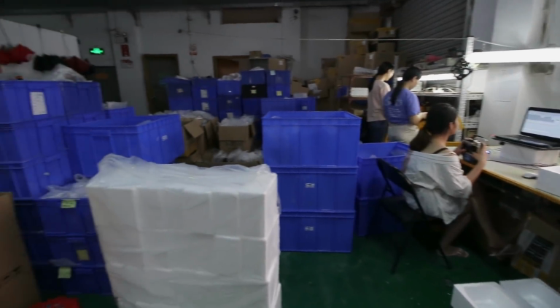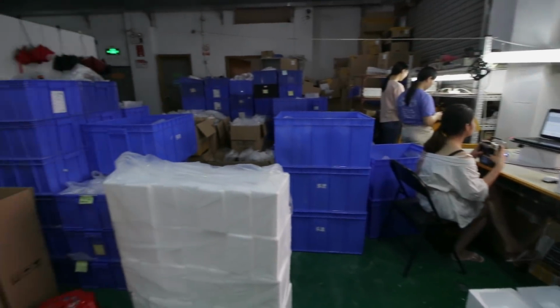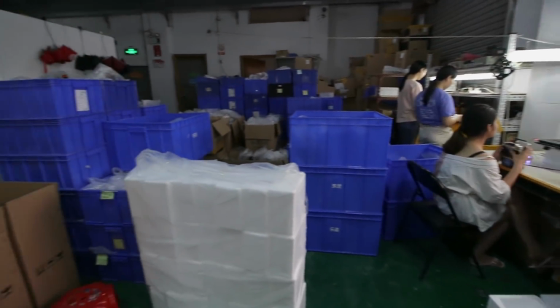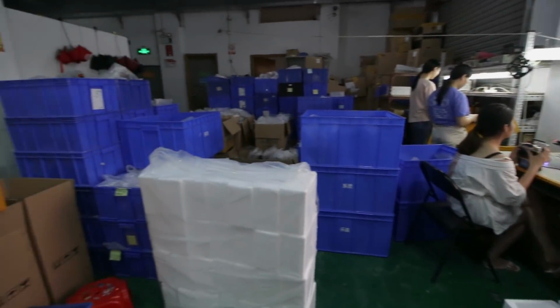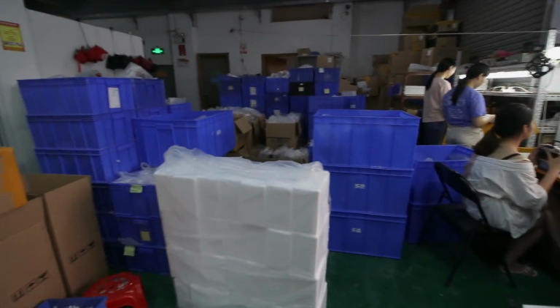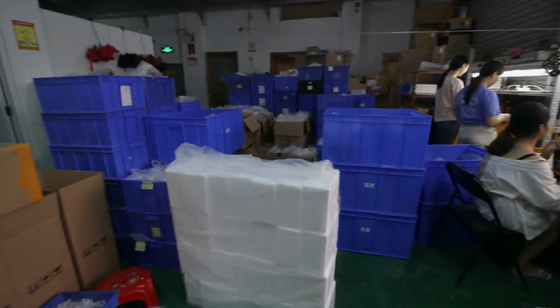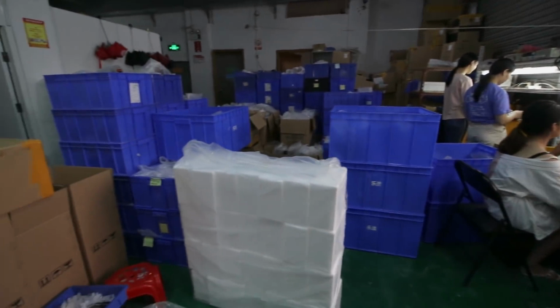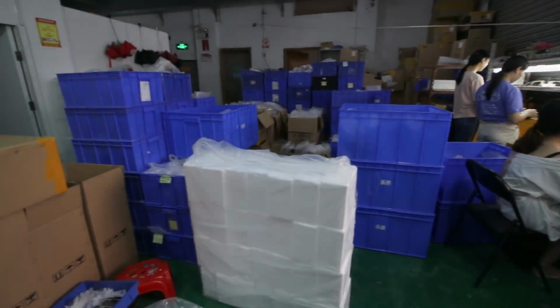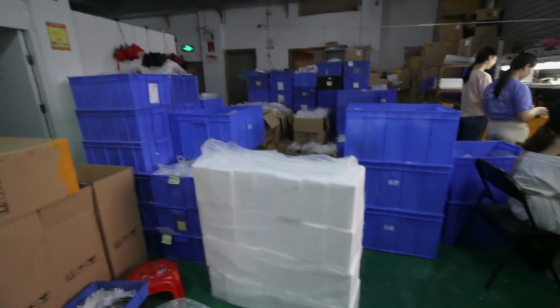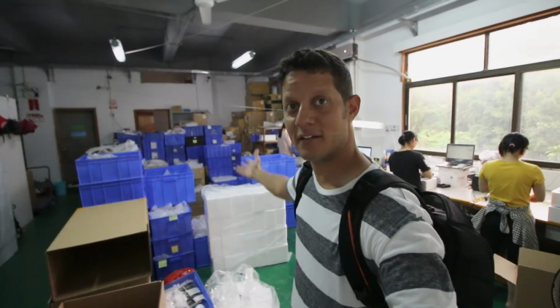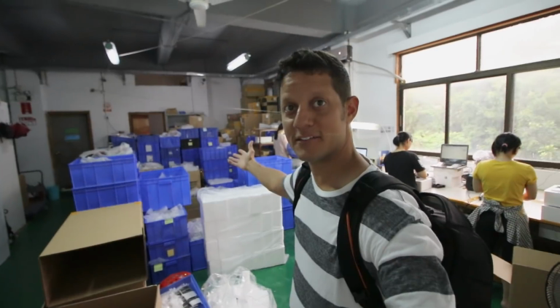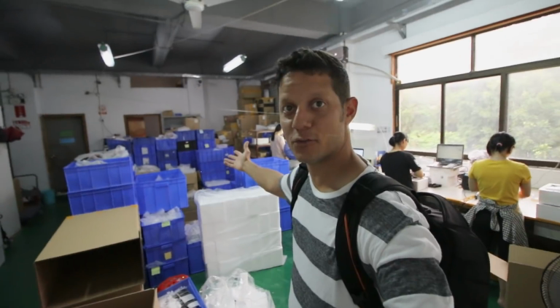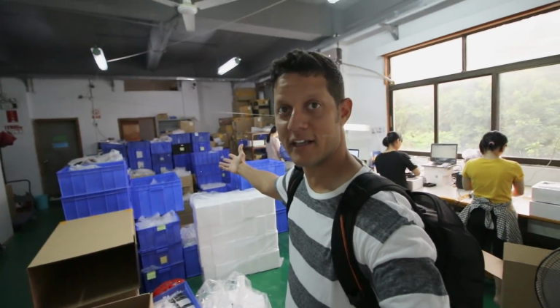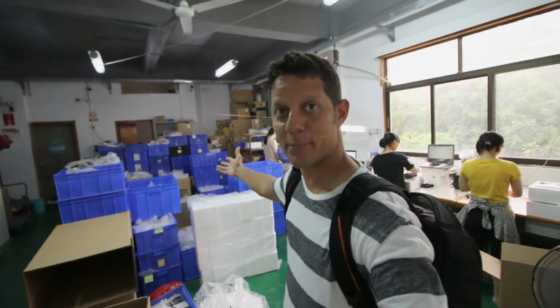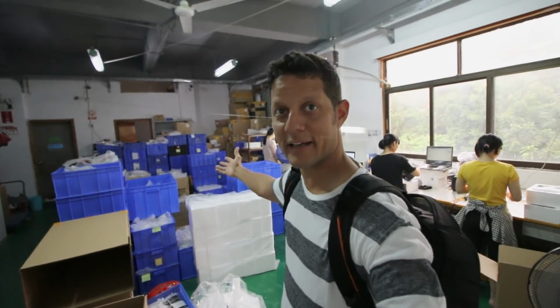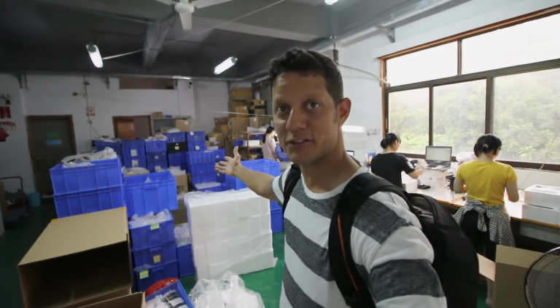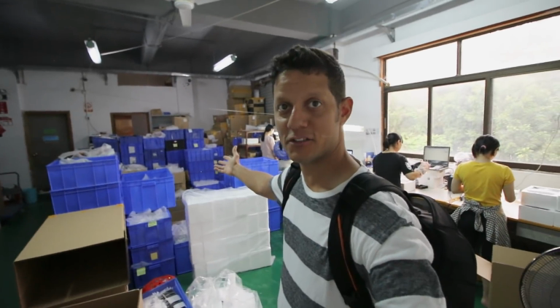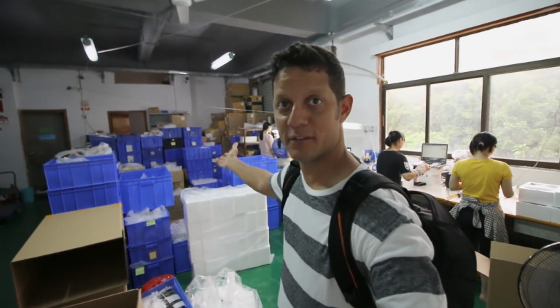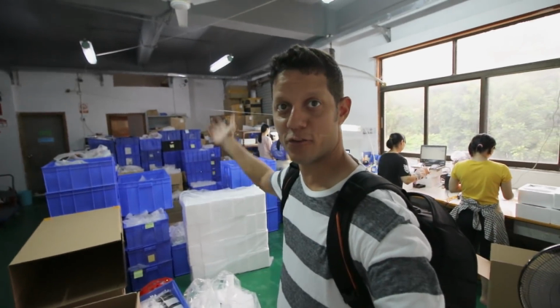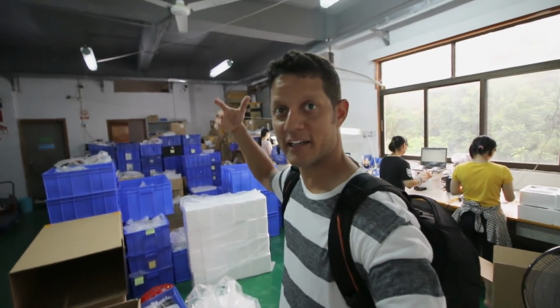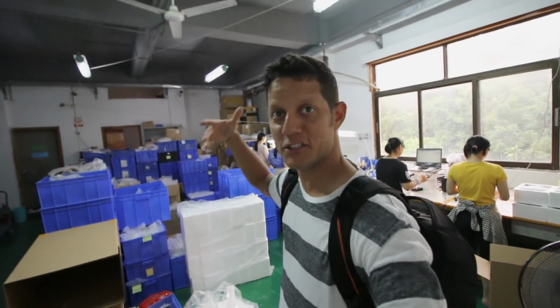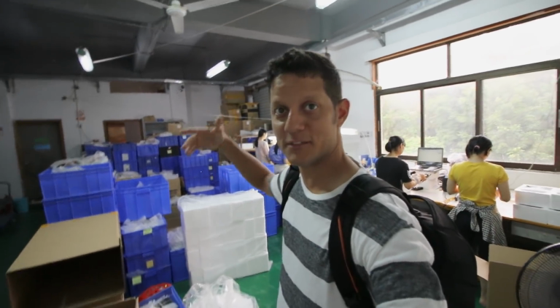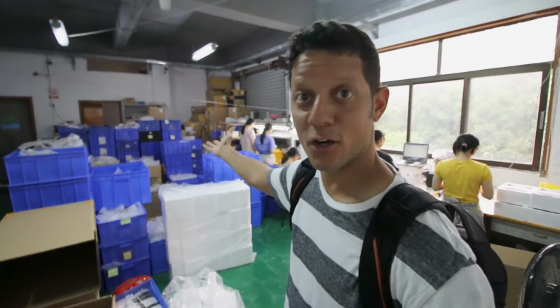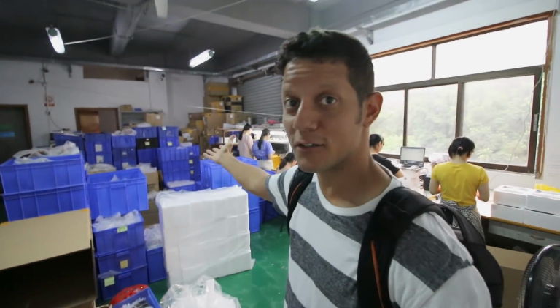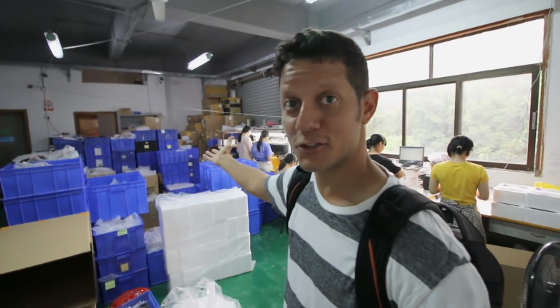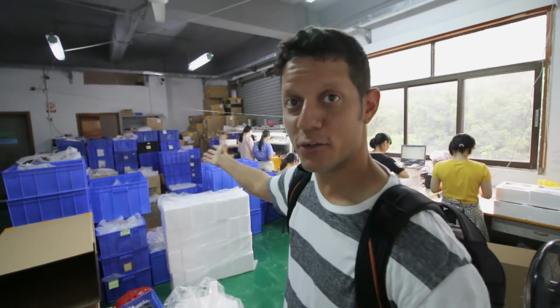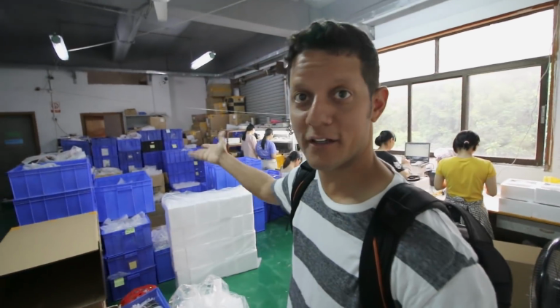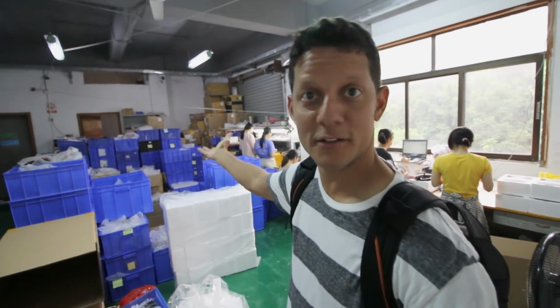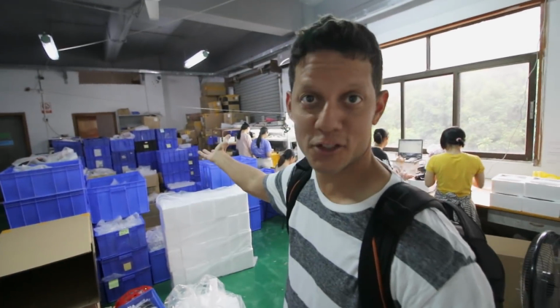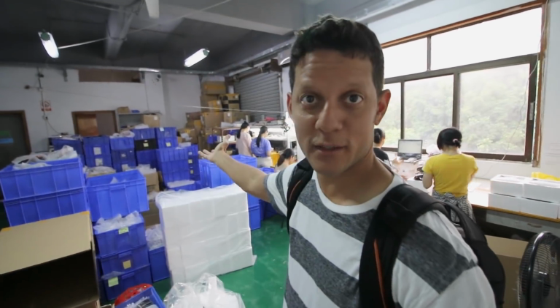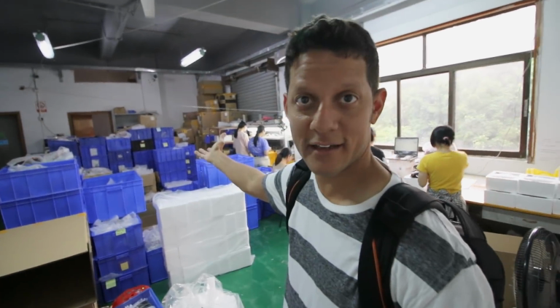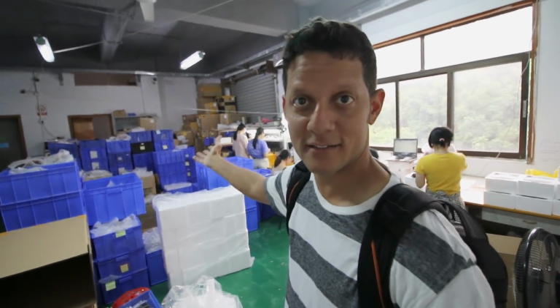Now that the radios have been assembled, this is where they get packaged before they get shipped. Not a lot to show here, but I'm going to show what I can.